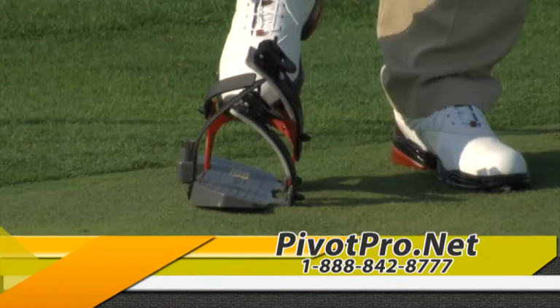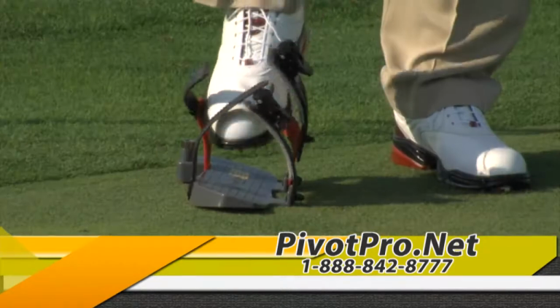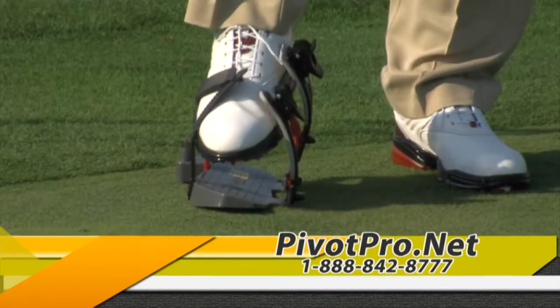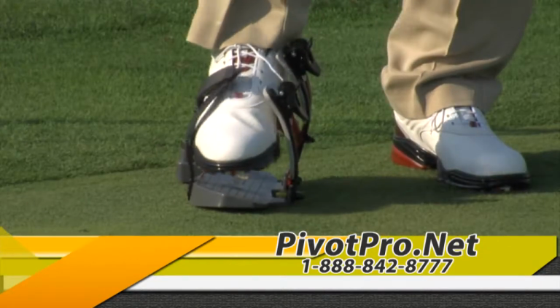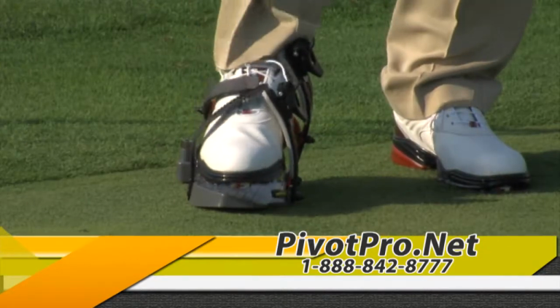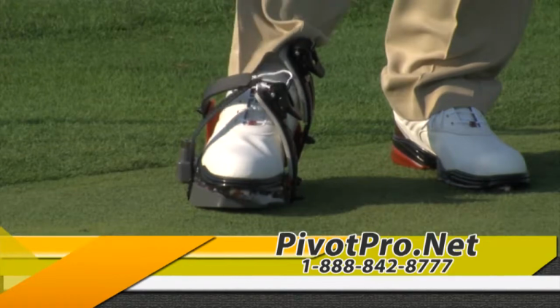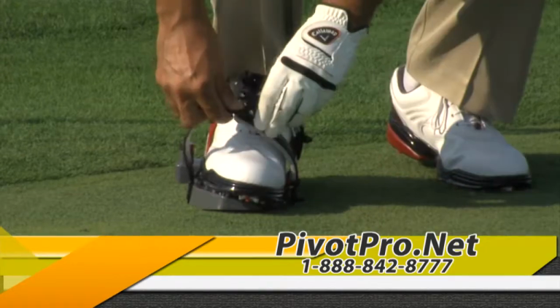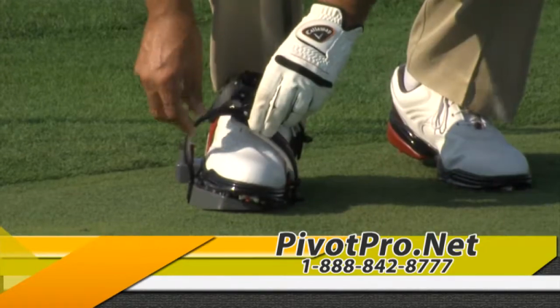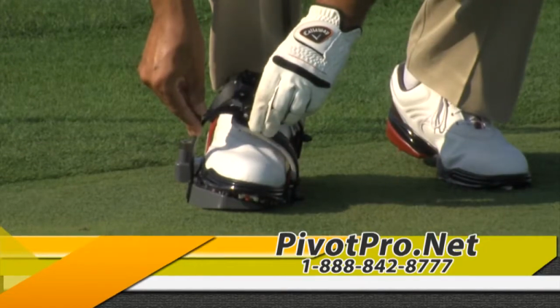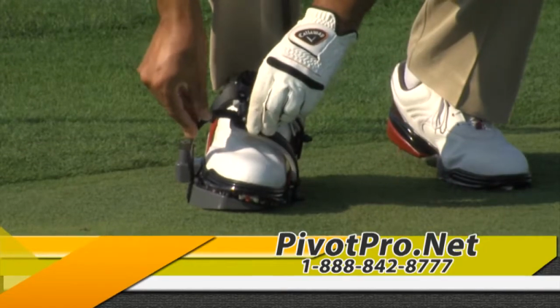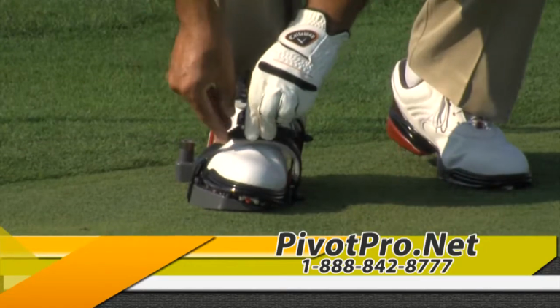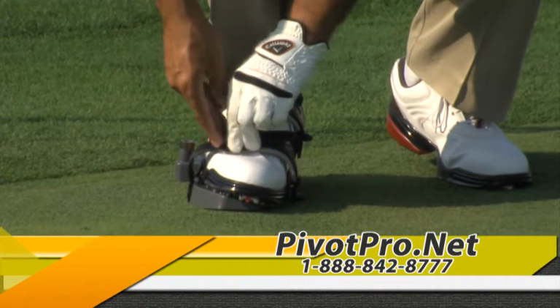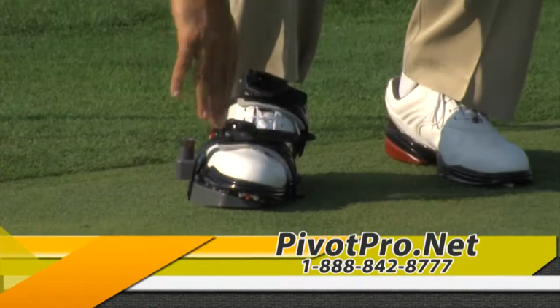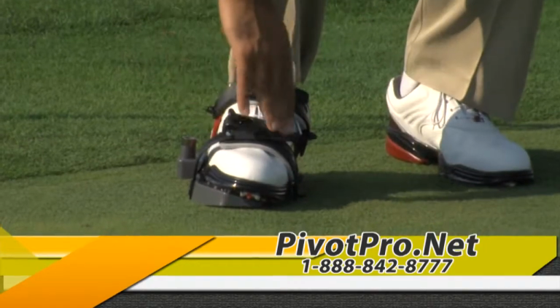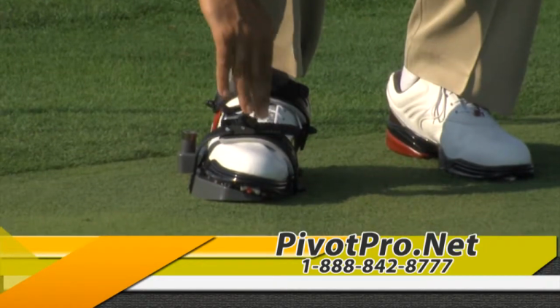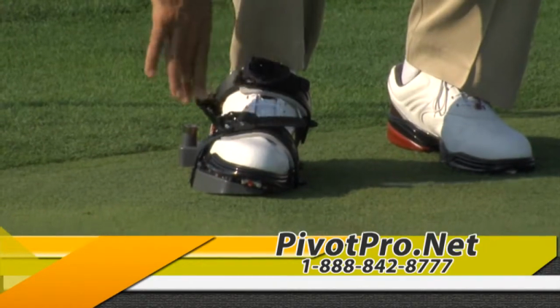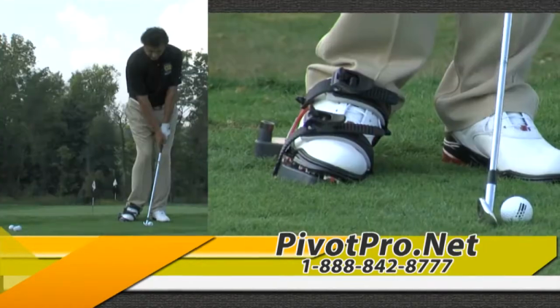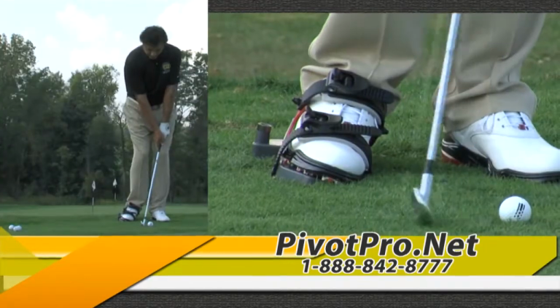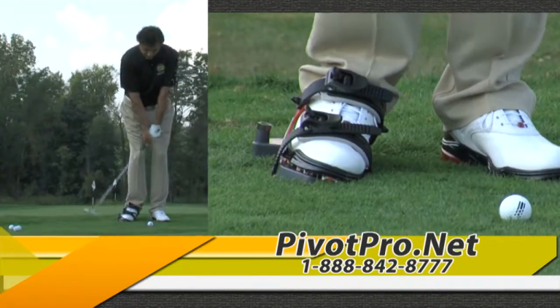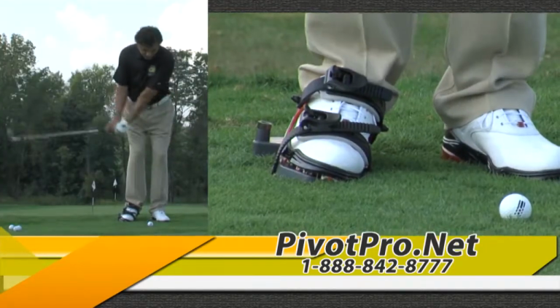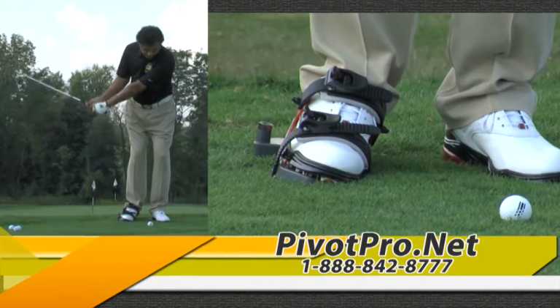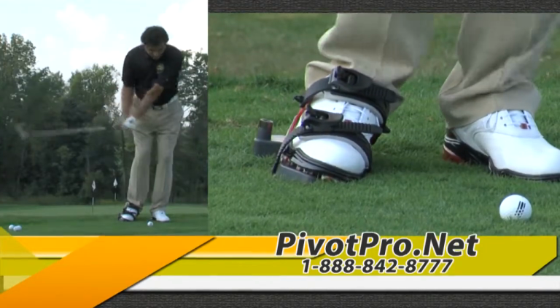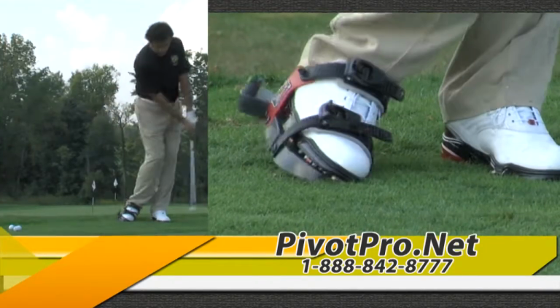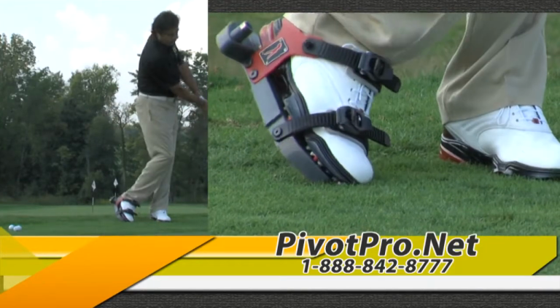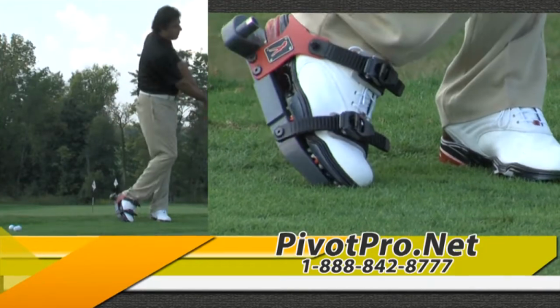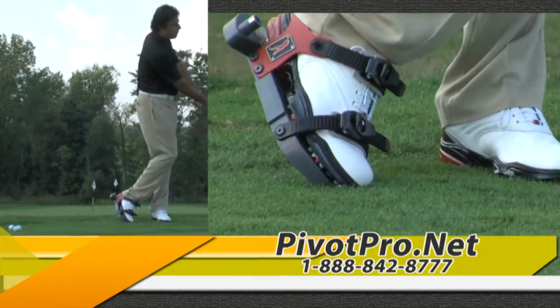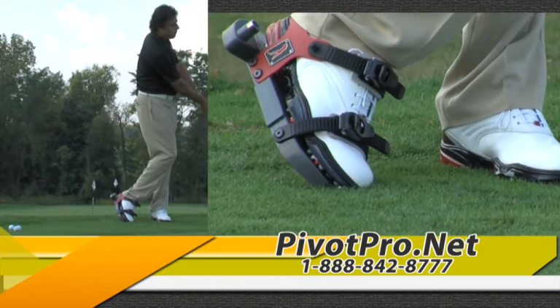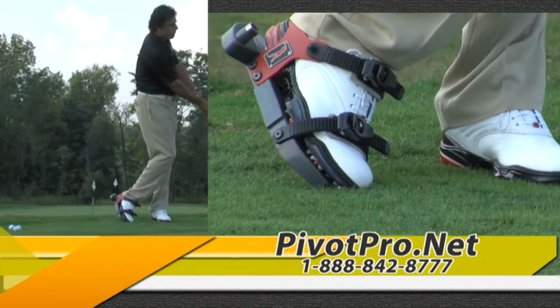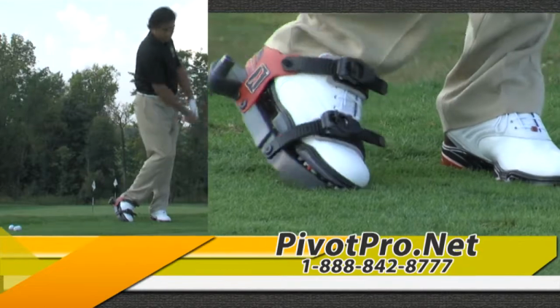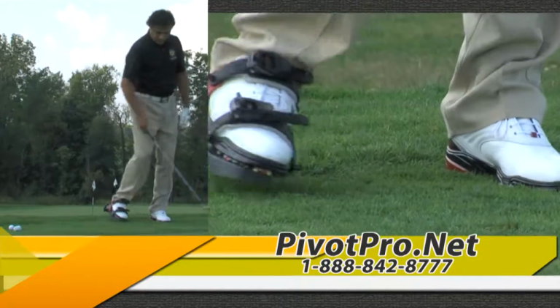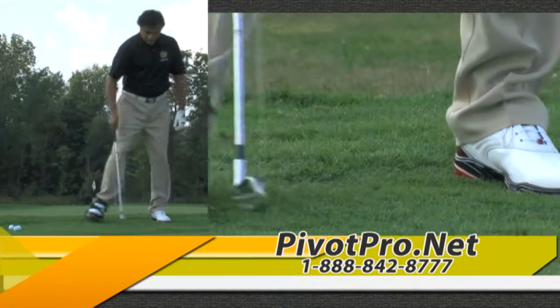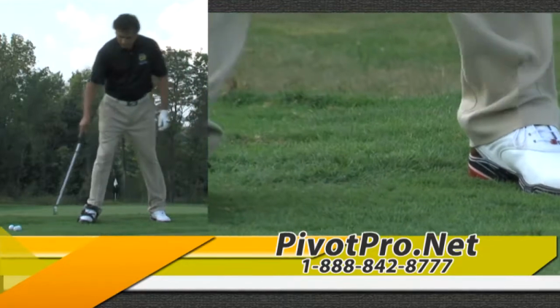Its easy to use and versatile design allows you to hit full golf shots and move freely during your play or practice.